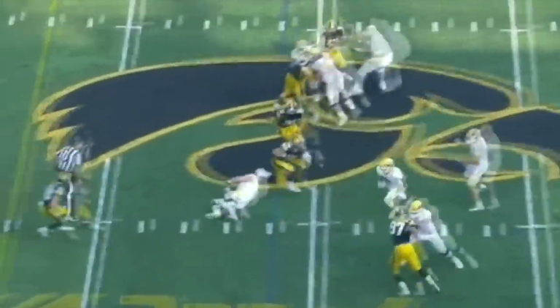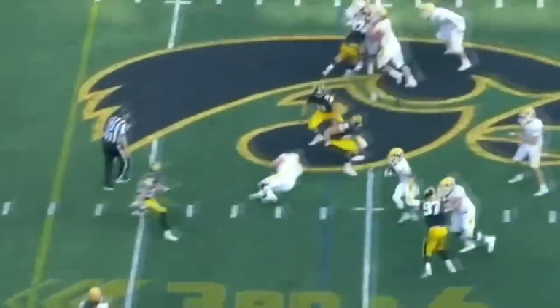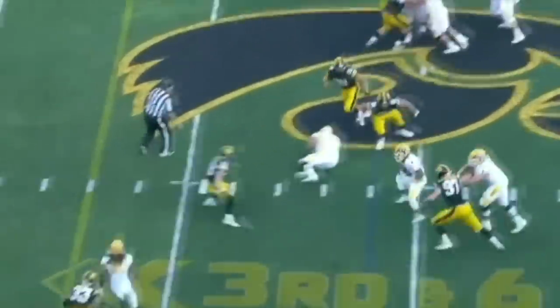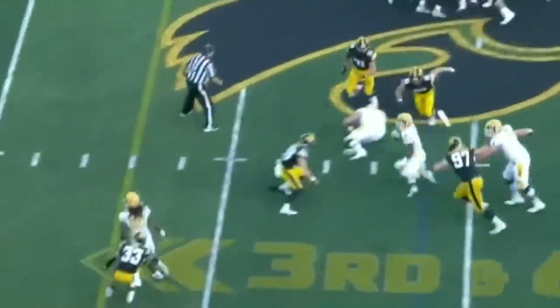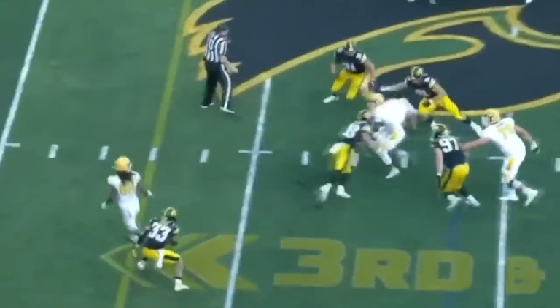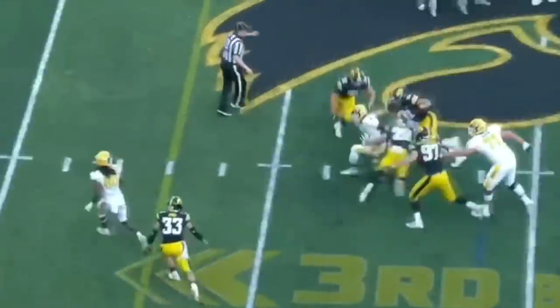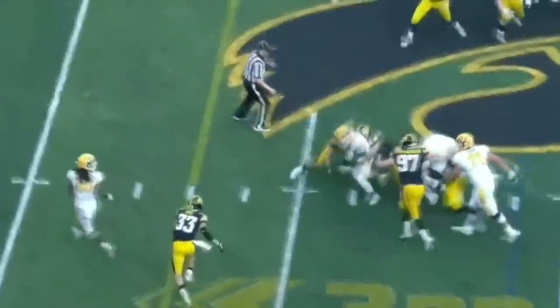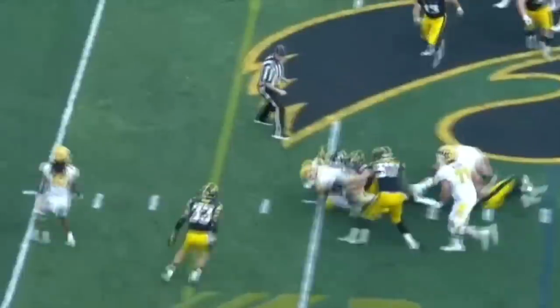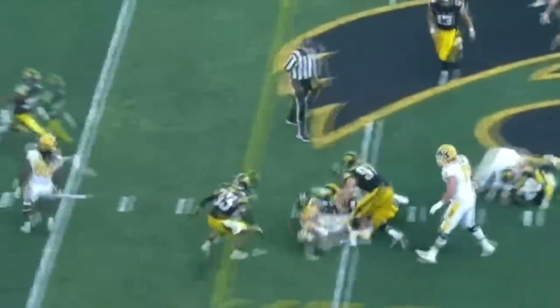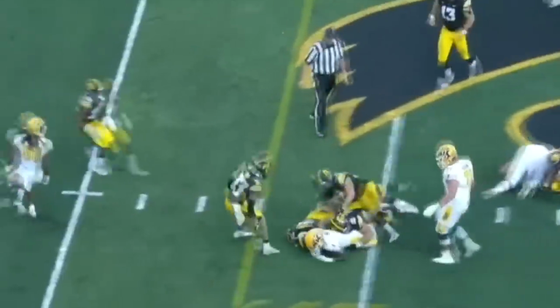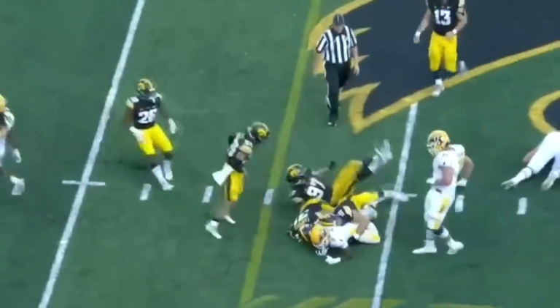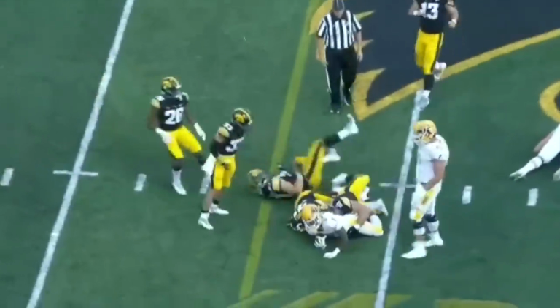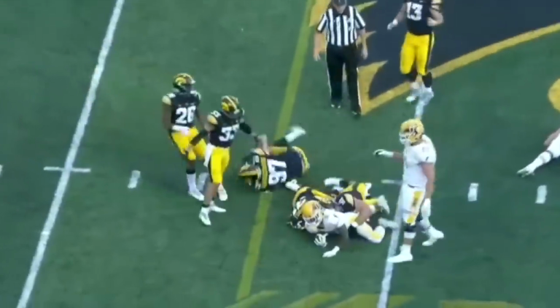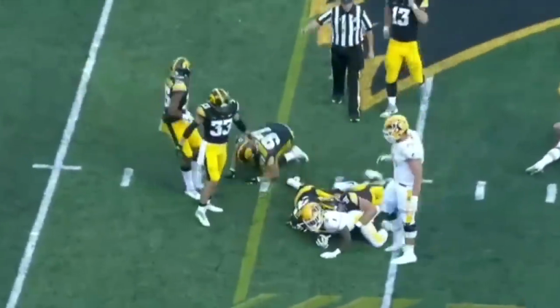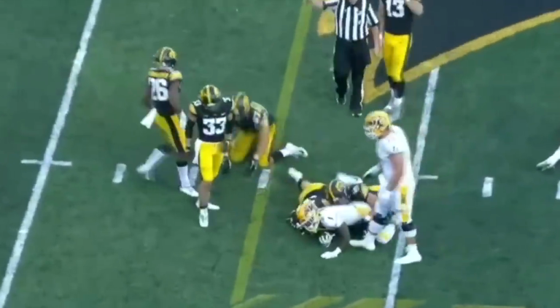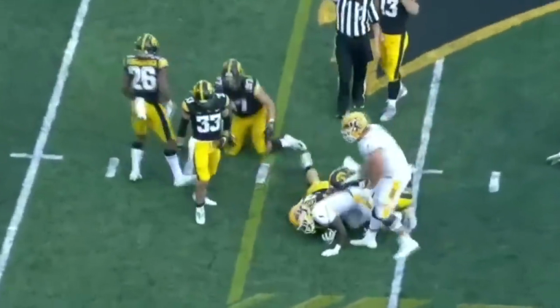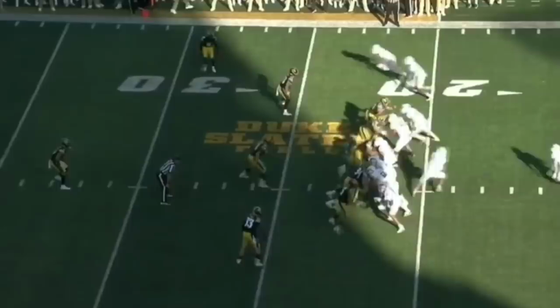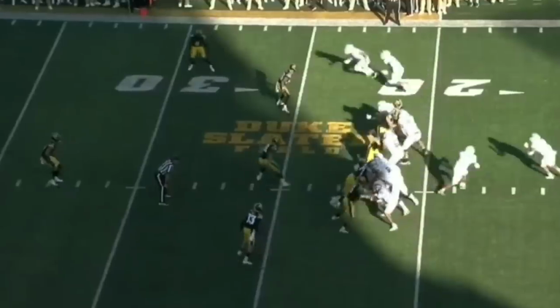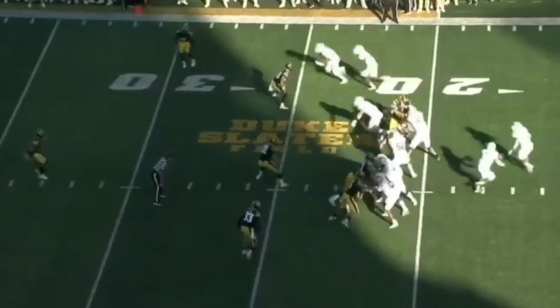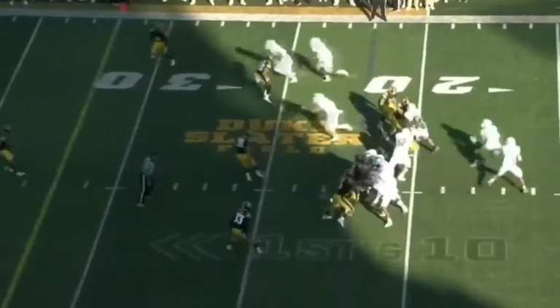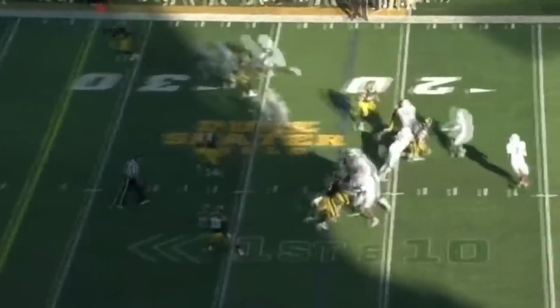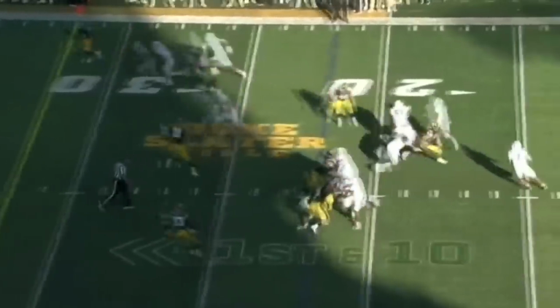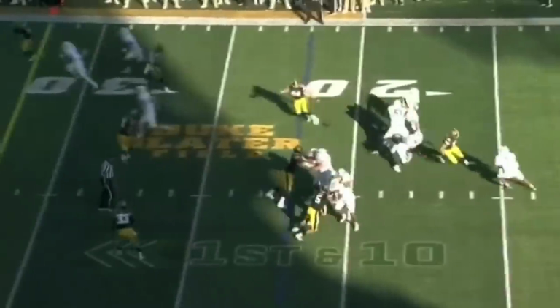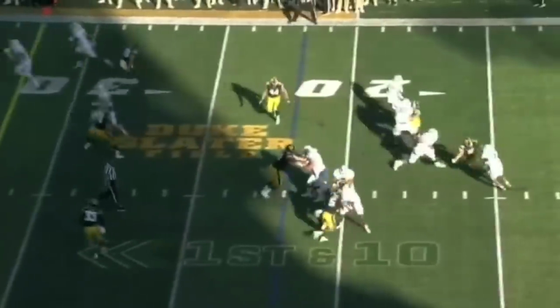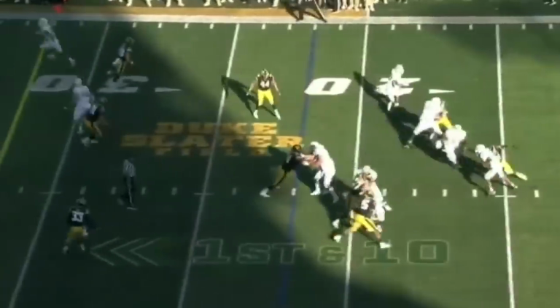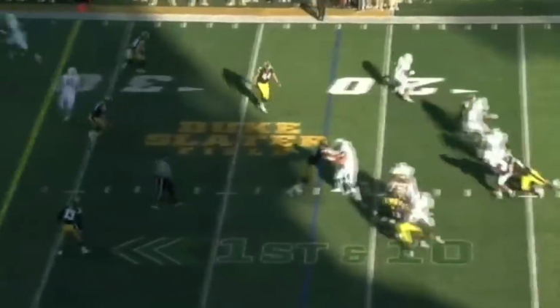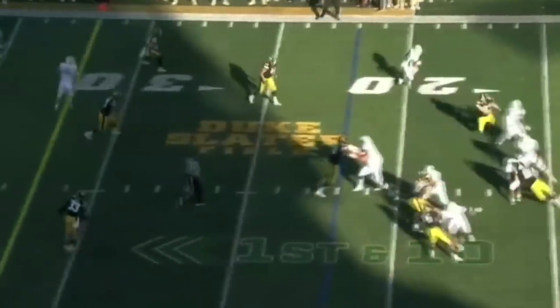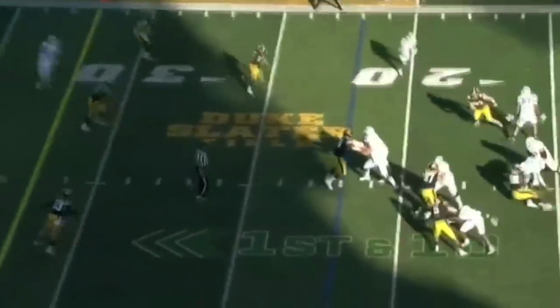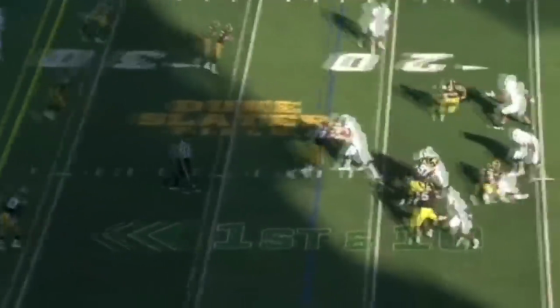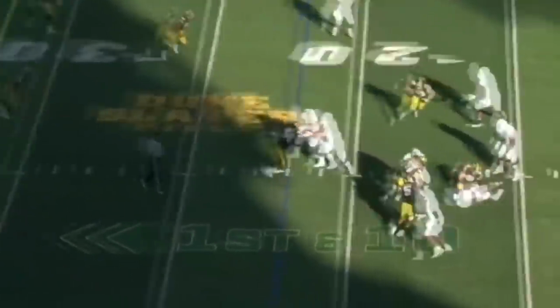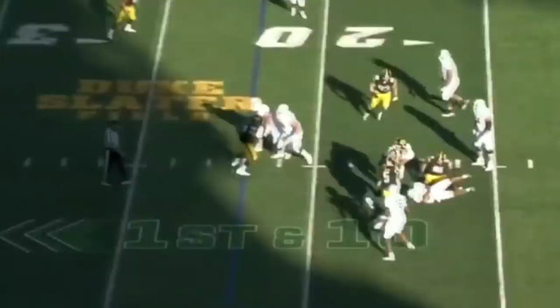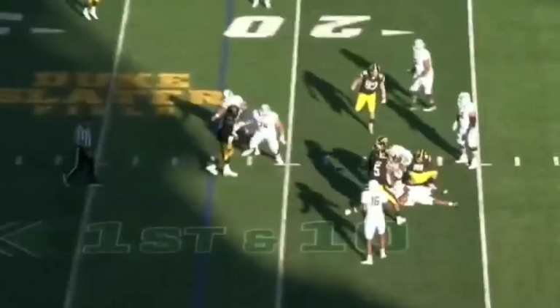Xavier Williams weaving through traffic, knocked down from behind. Sorteo gets pressure off the edge and is down.